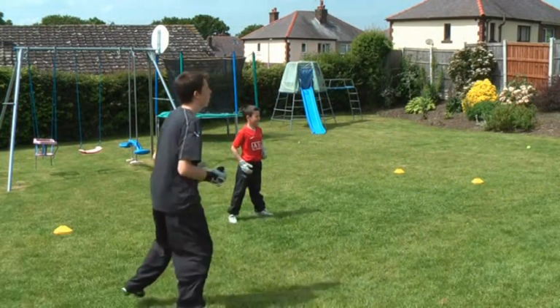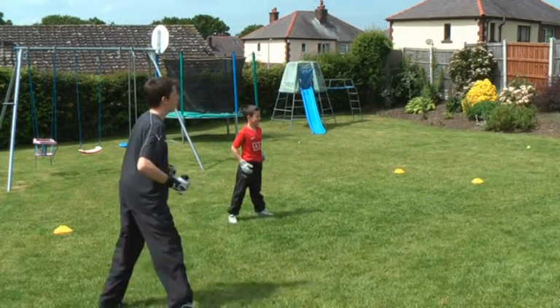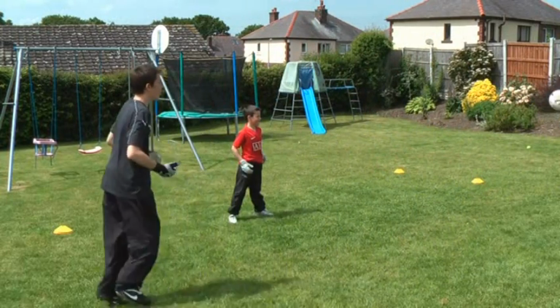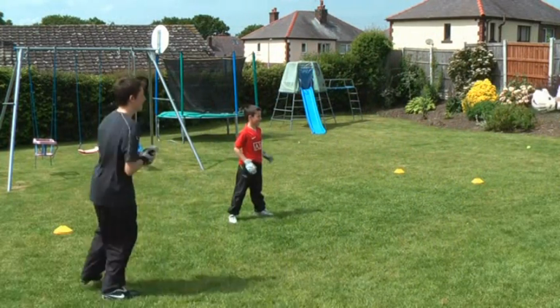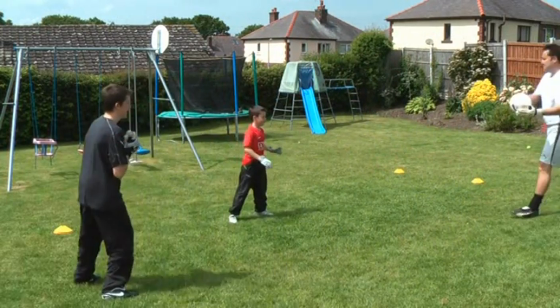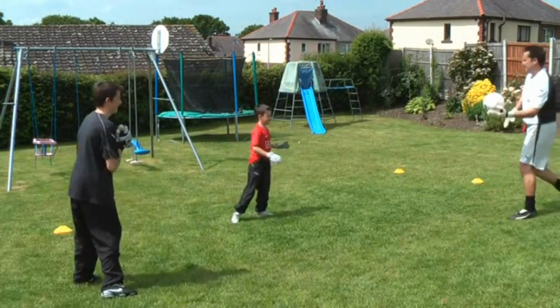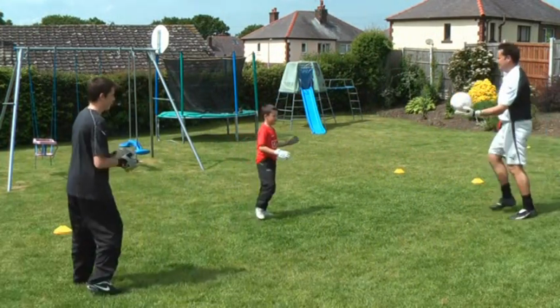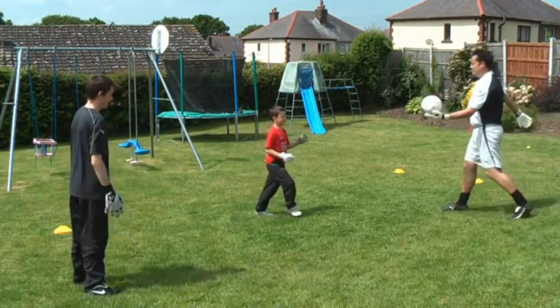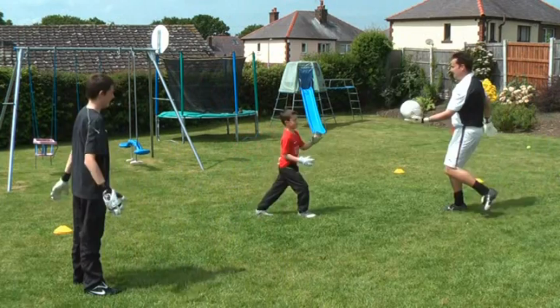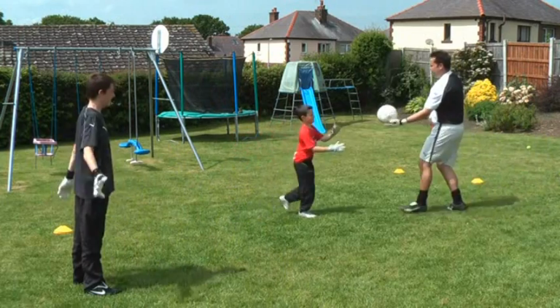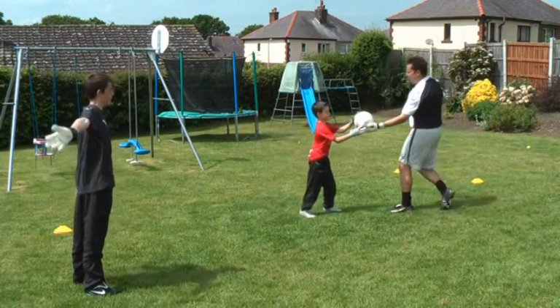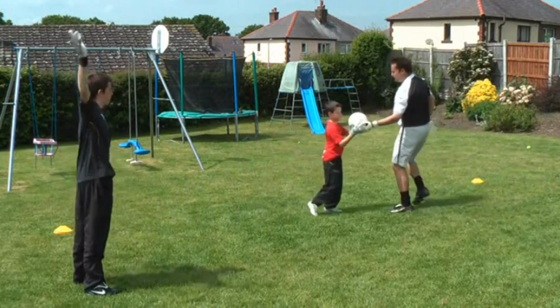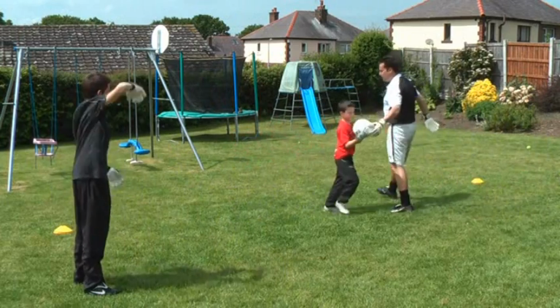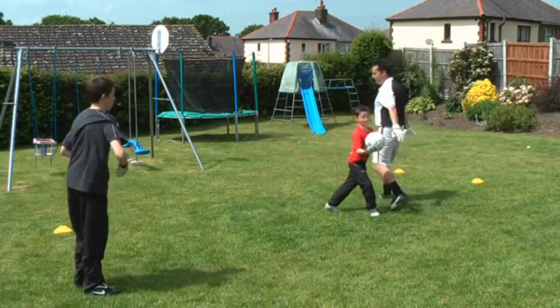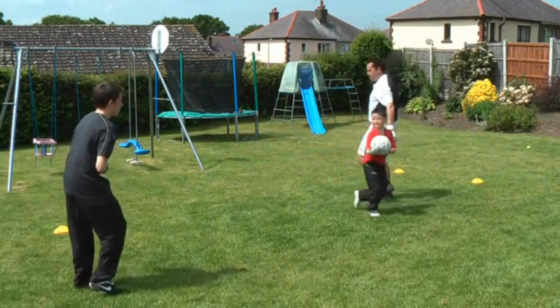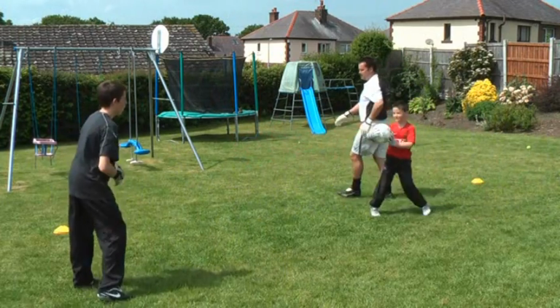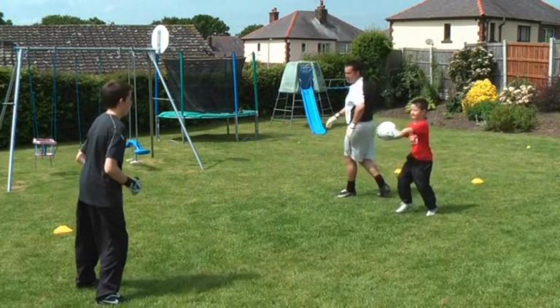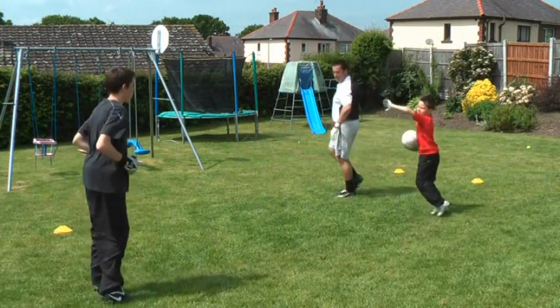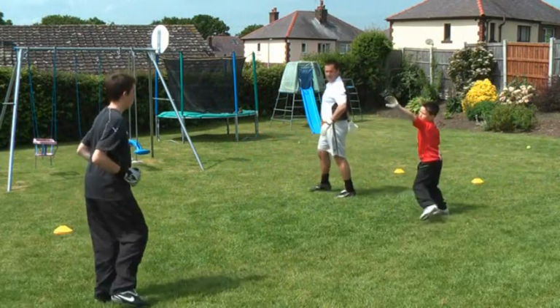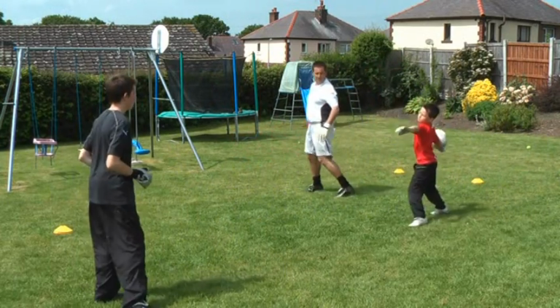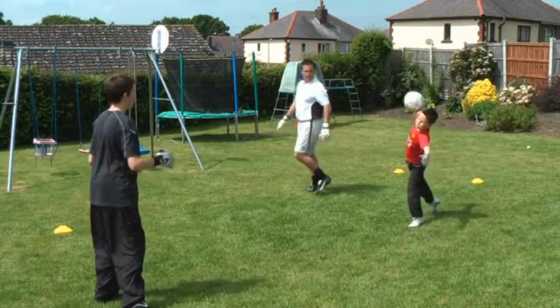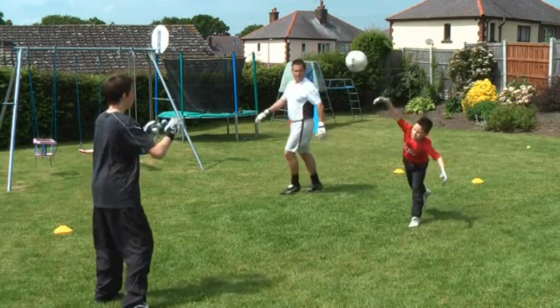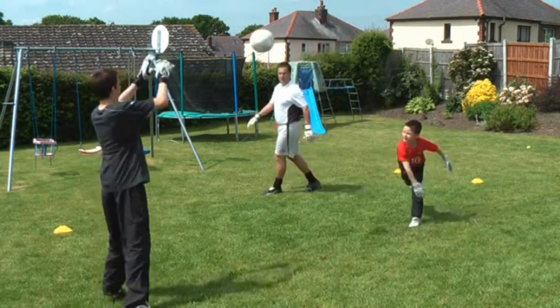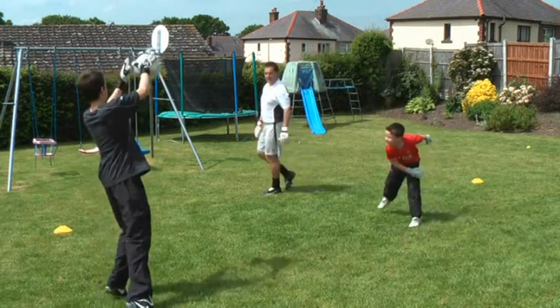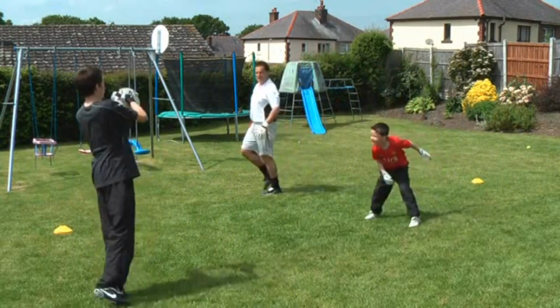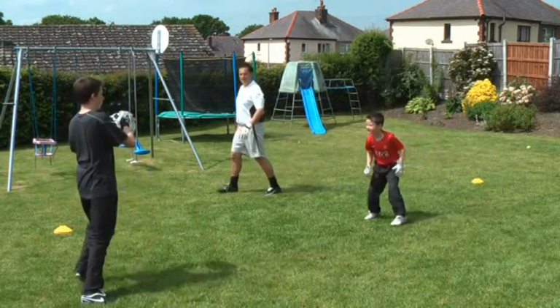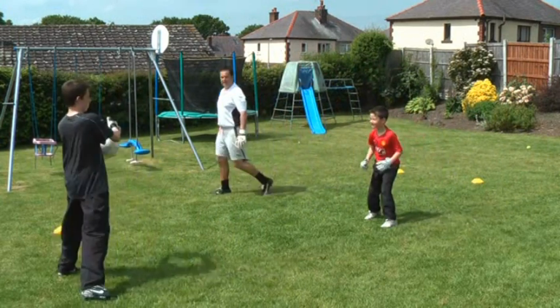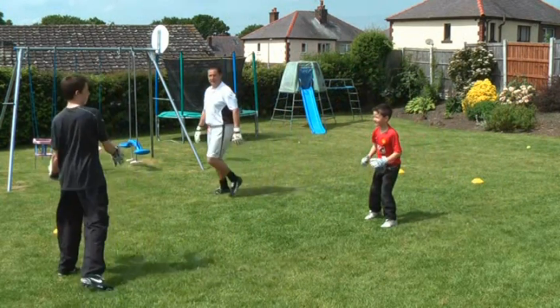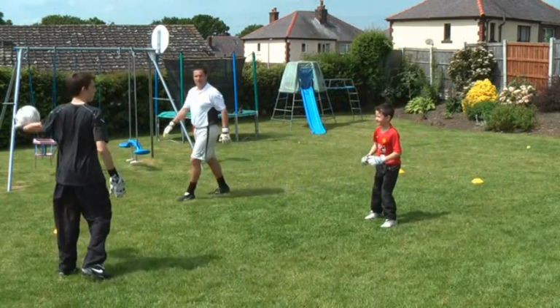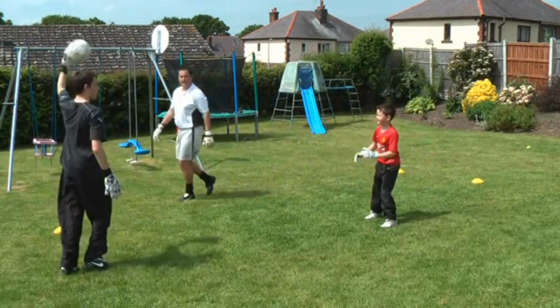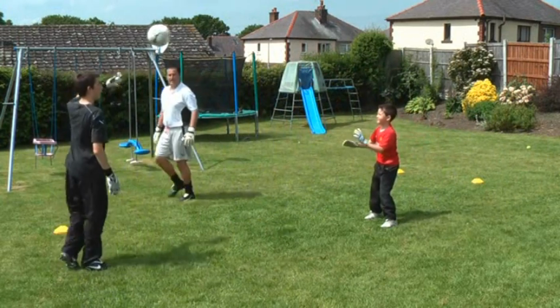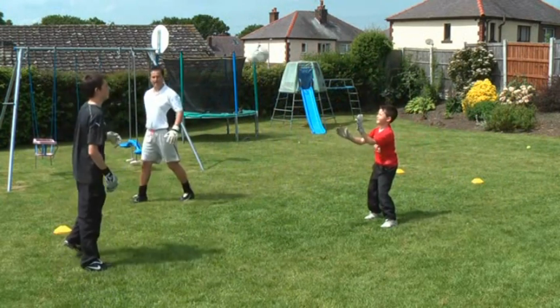Do you want to have a go at that, Sam? Good one, off you go — just over-arm passes. Excellent technique, great technique.